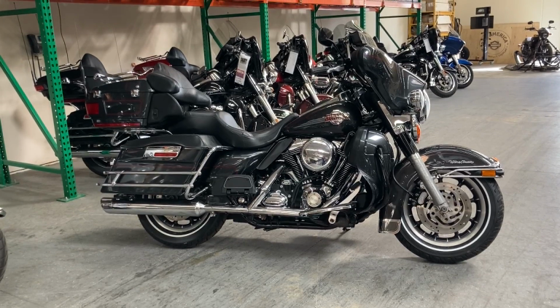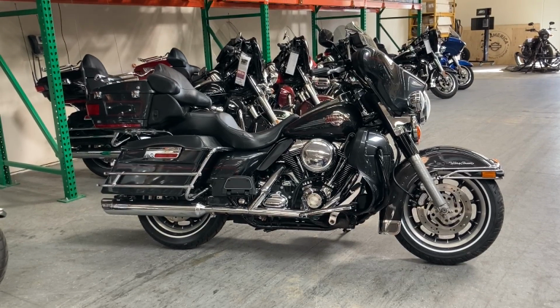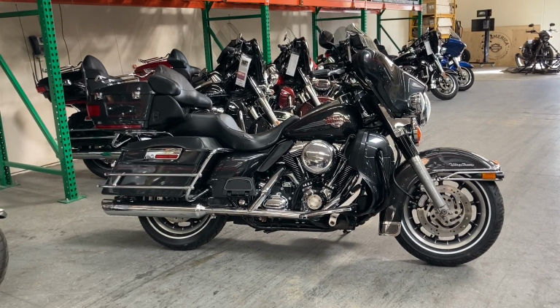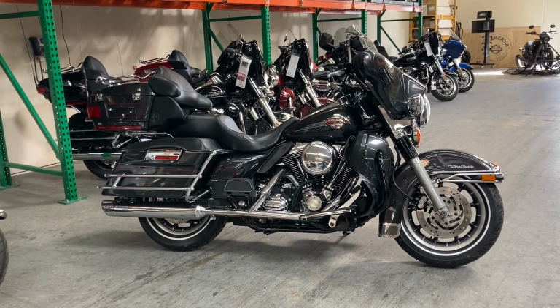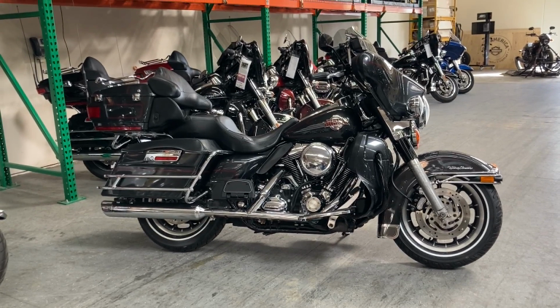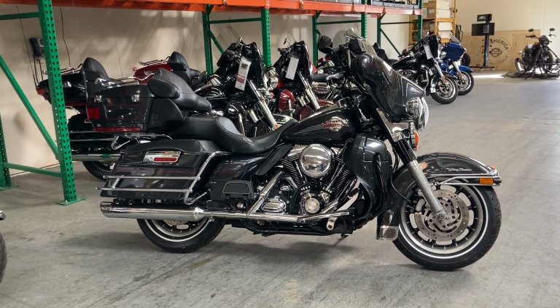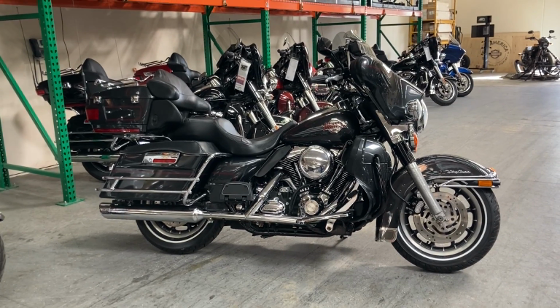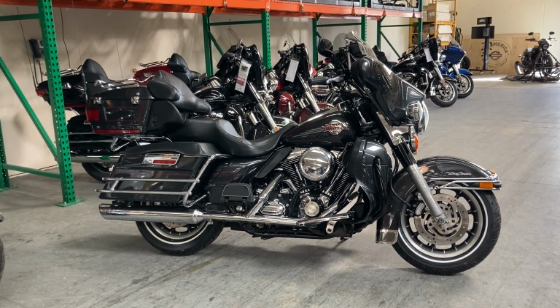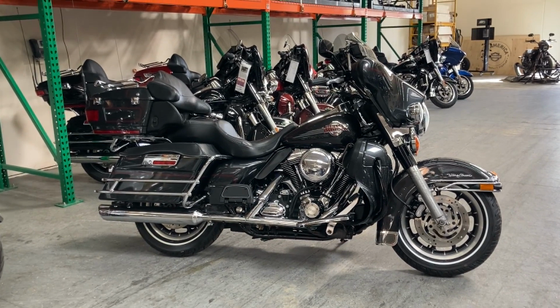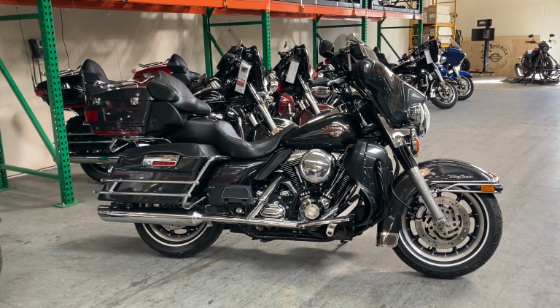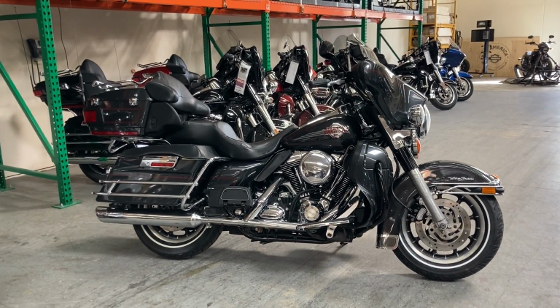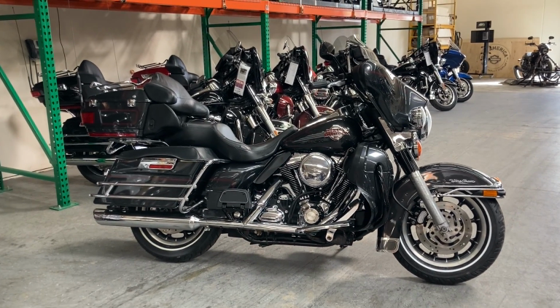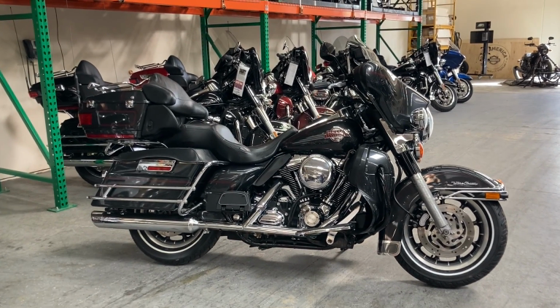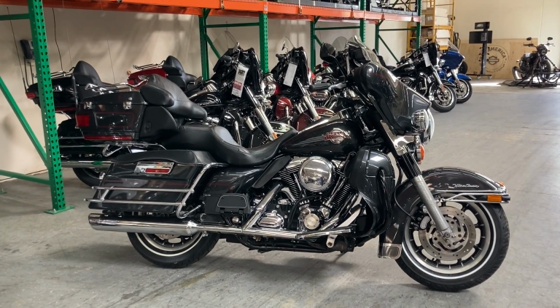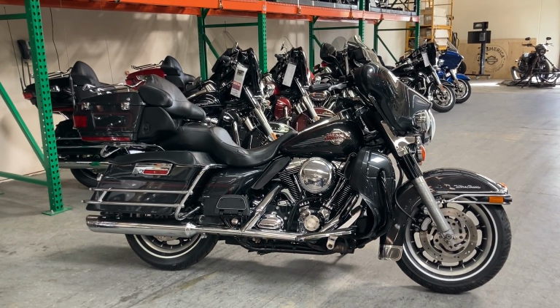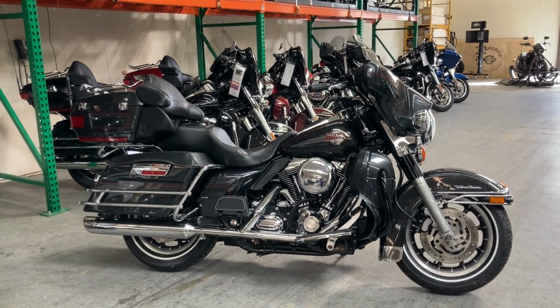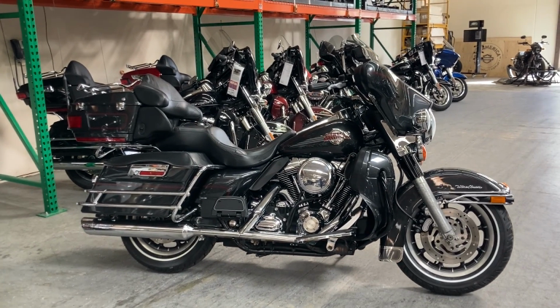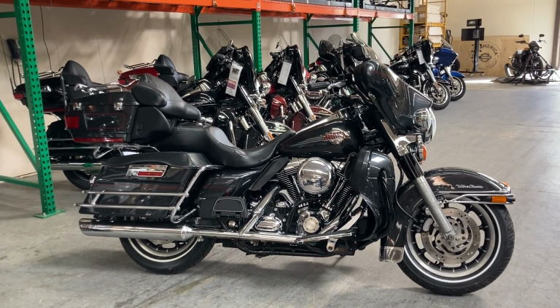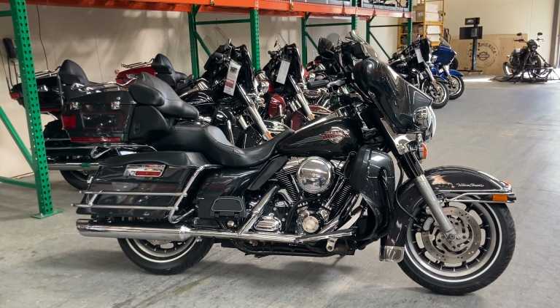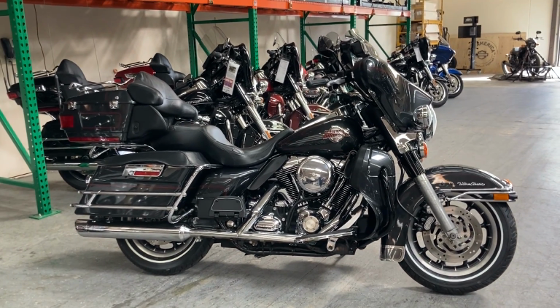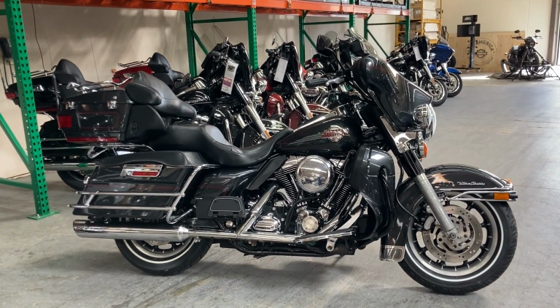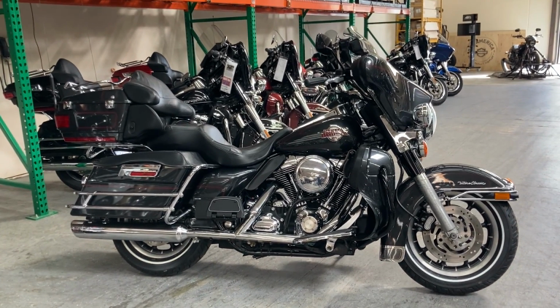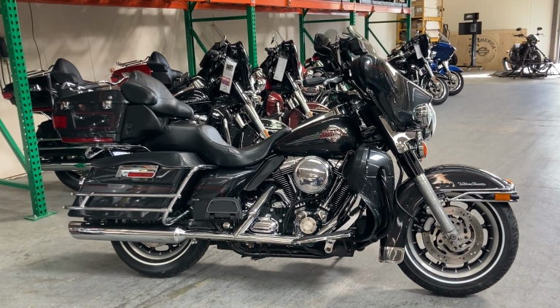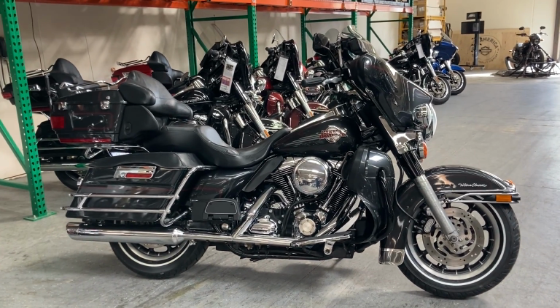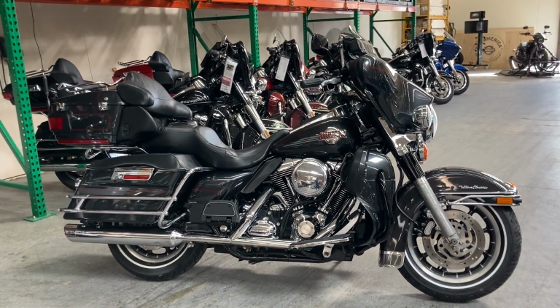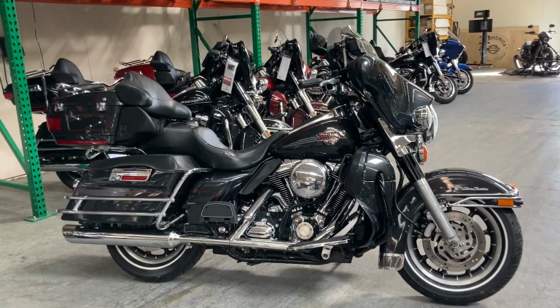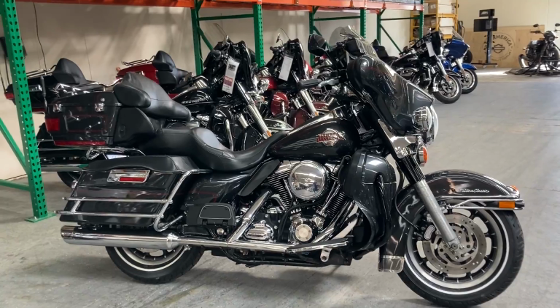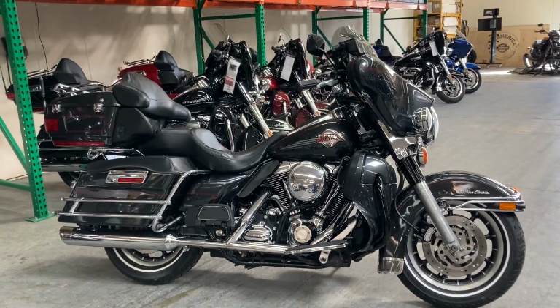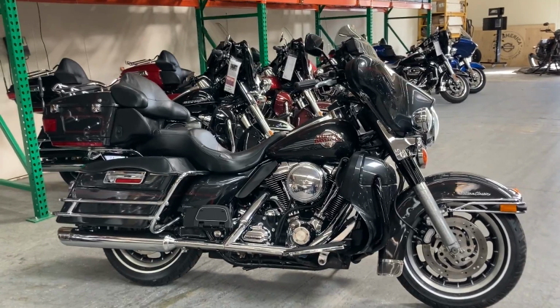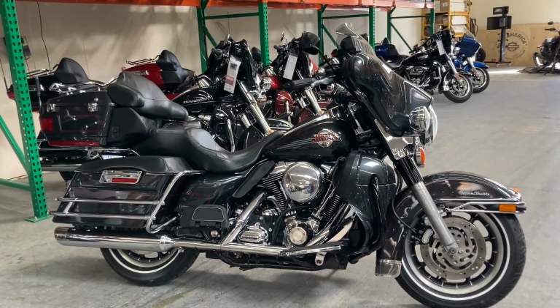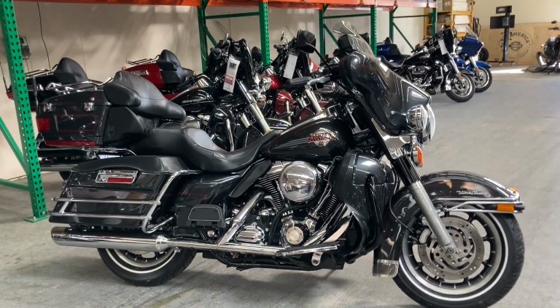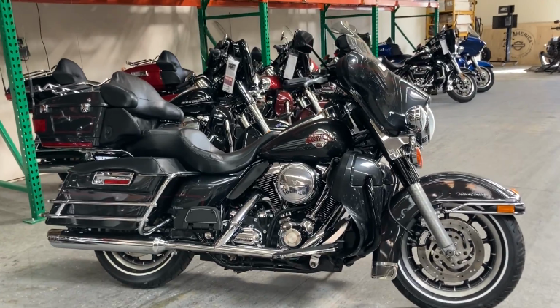Hey everyone, today we're looking at a 2007 Harley-Davidson ElectraGlide Ultra Classic.